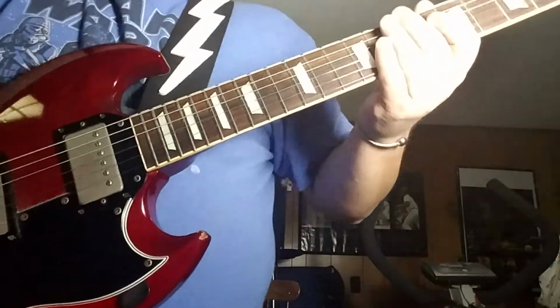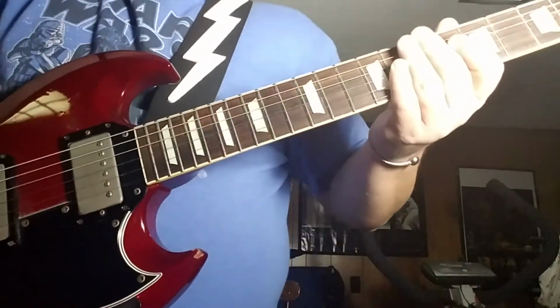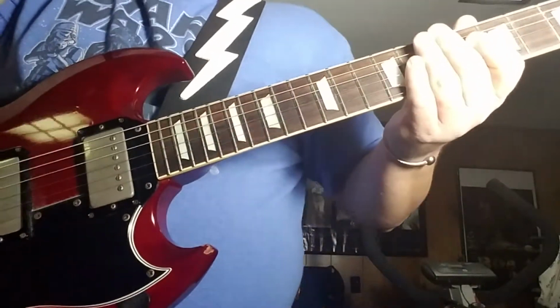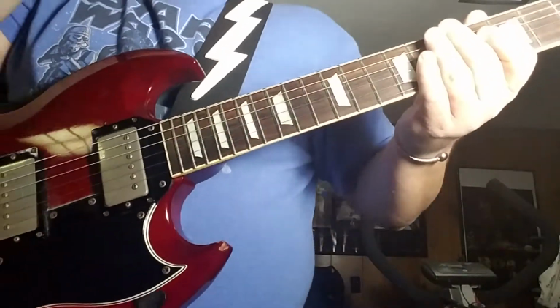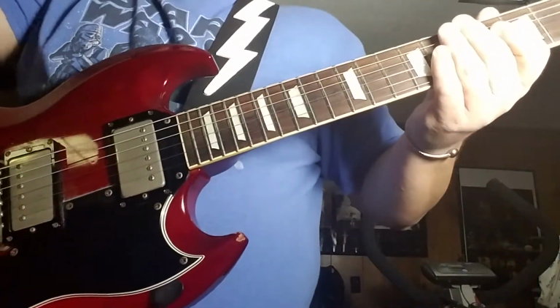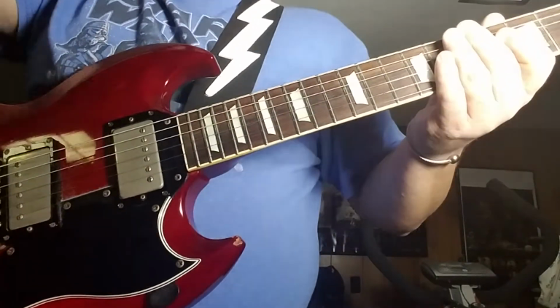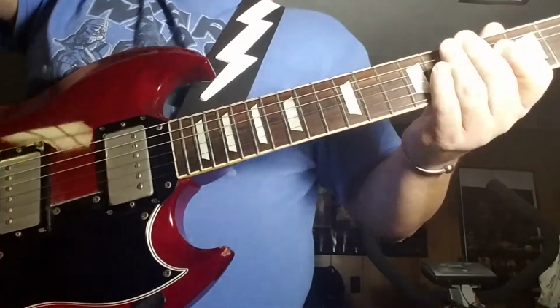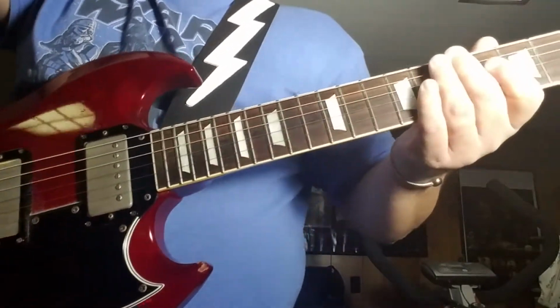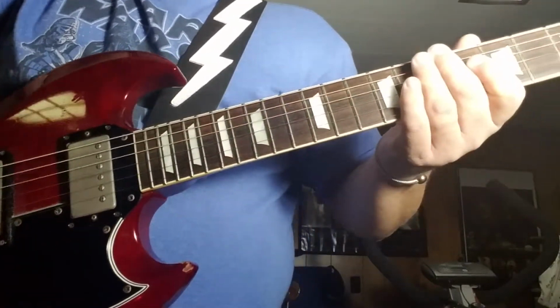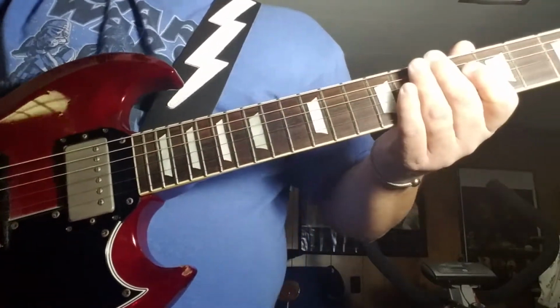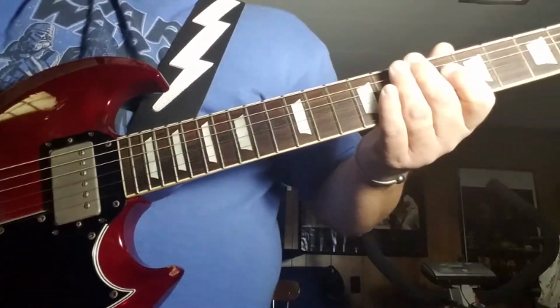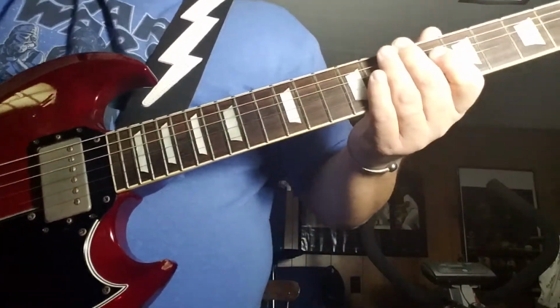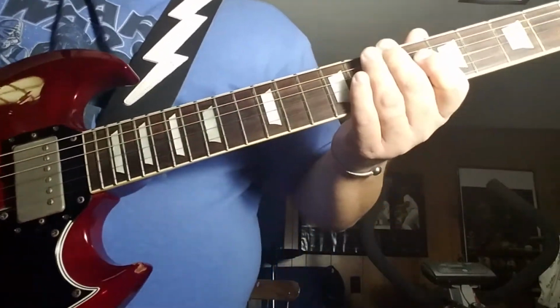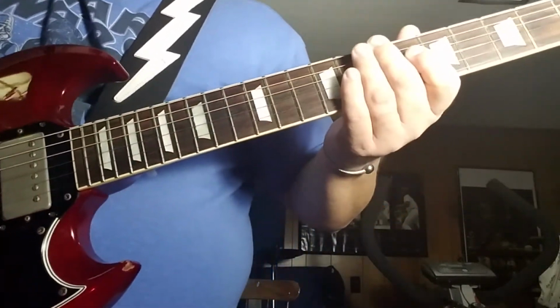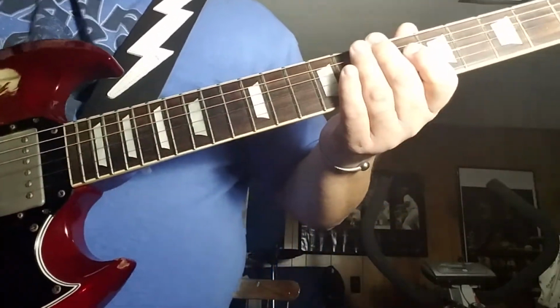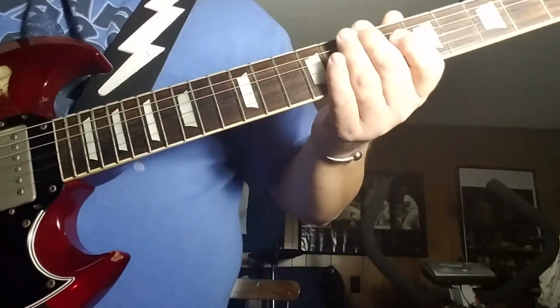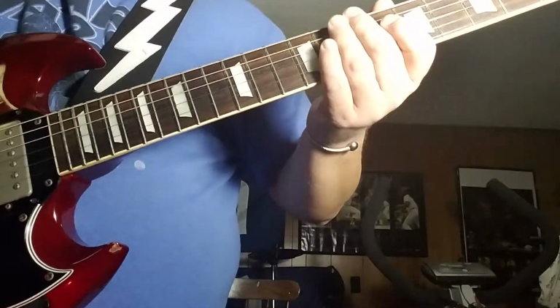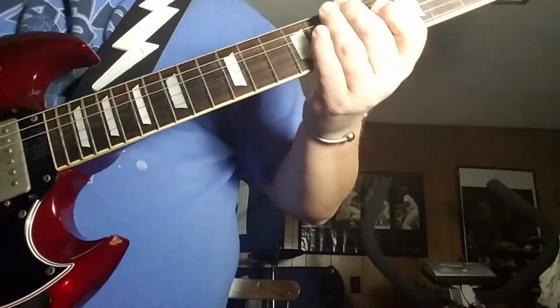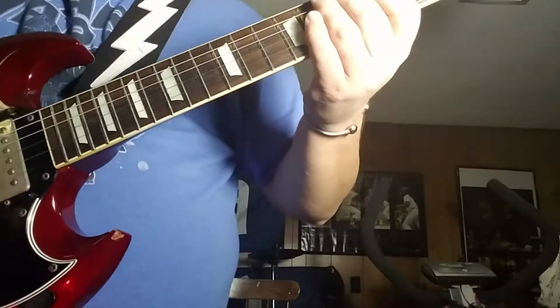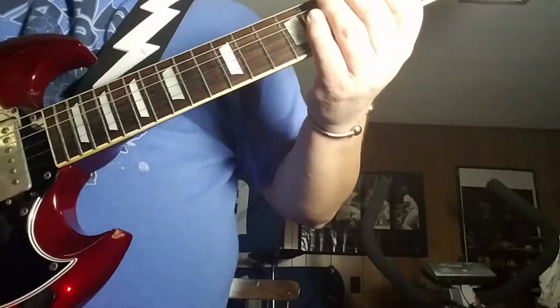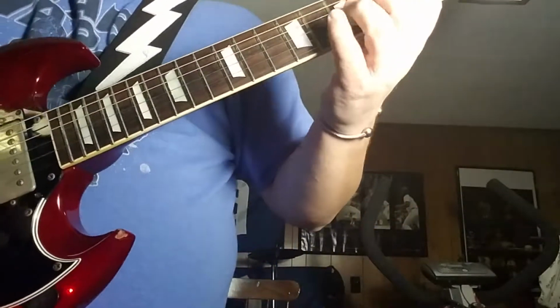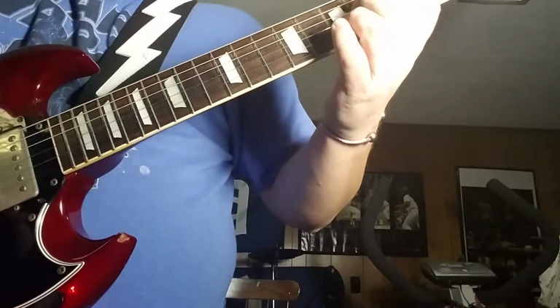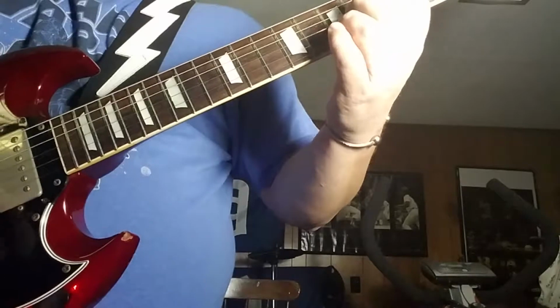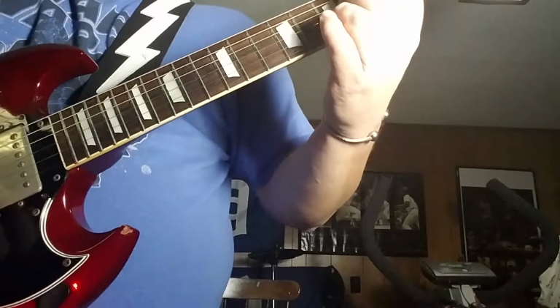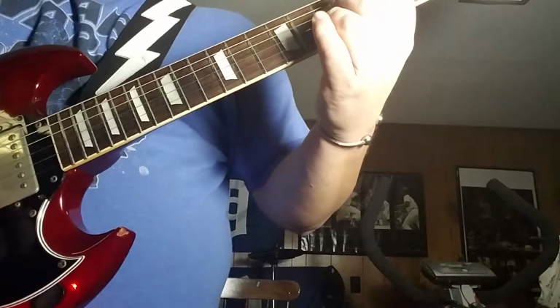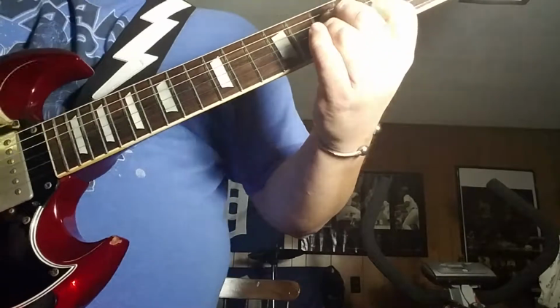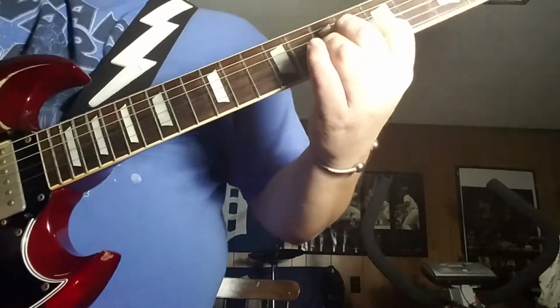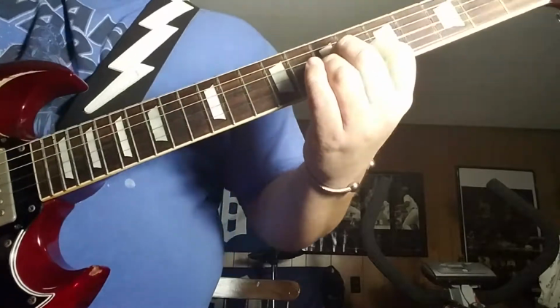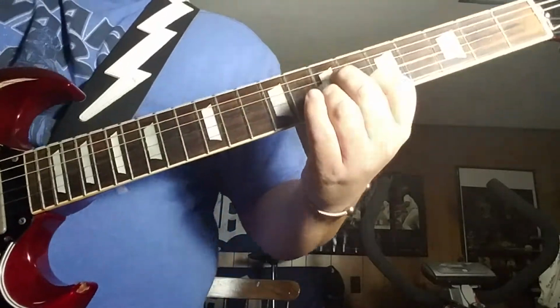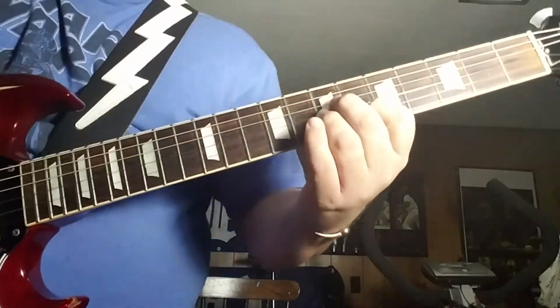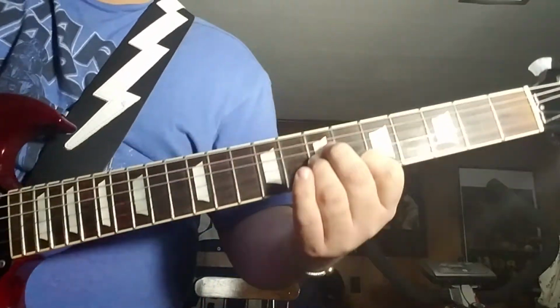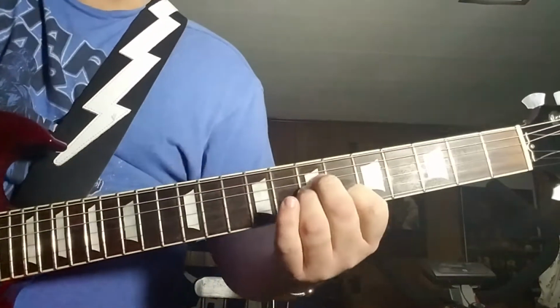Alright, quick little instructional video on how to play Last Child by Aerosmith.